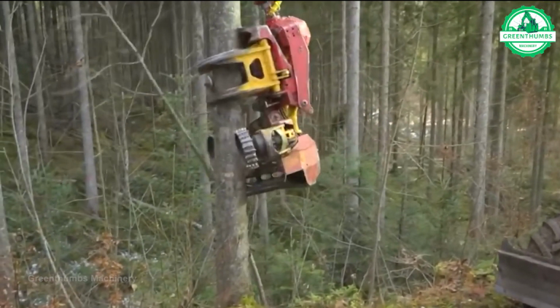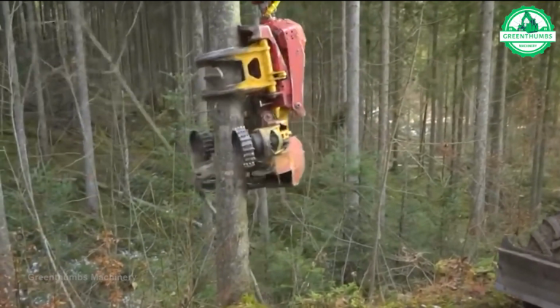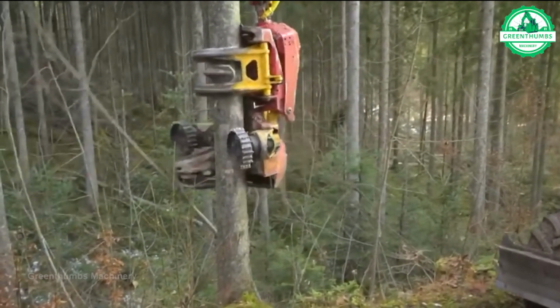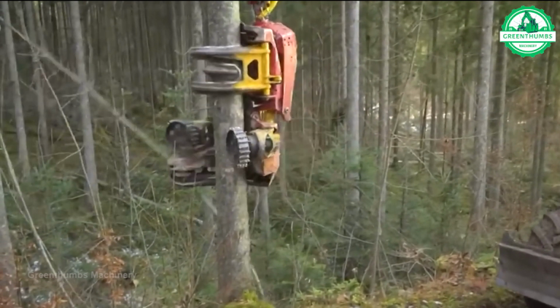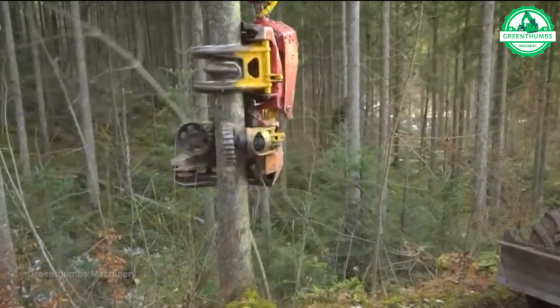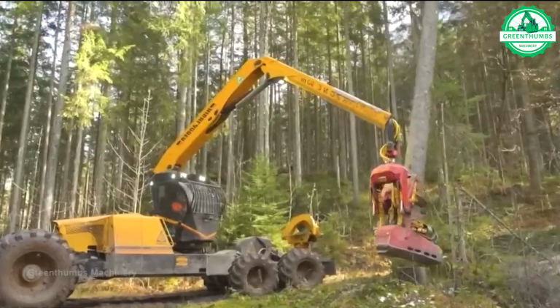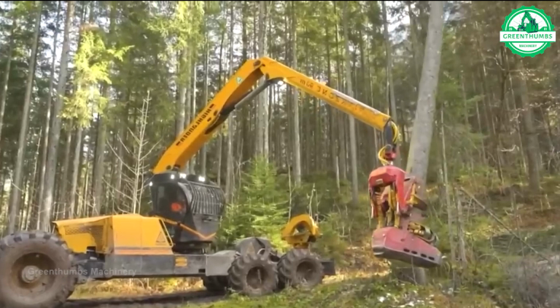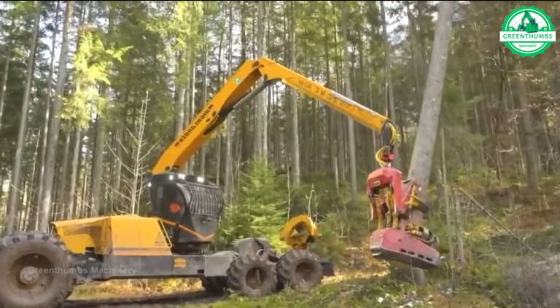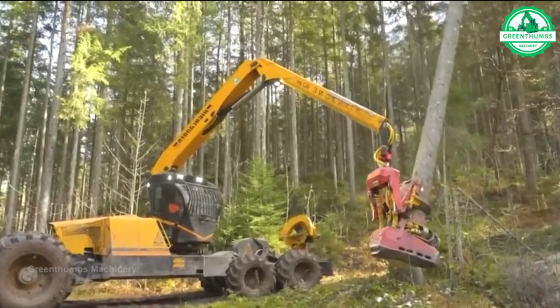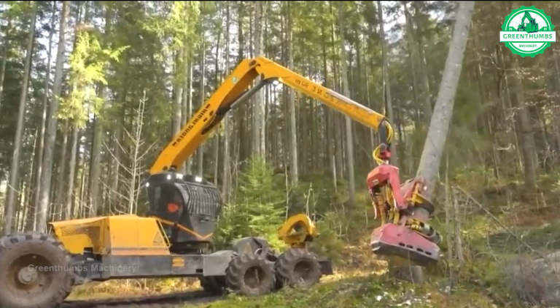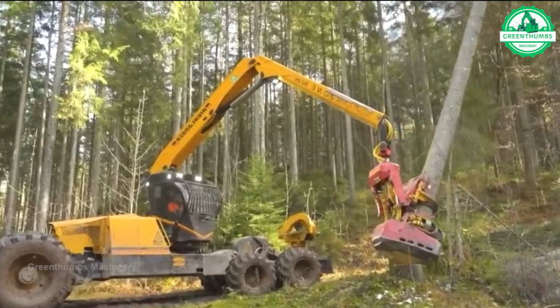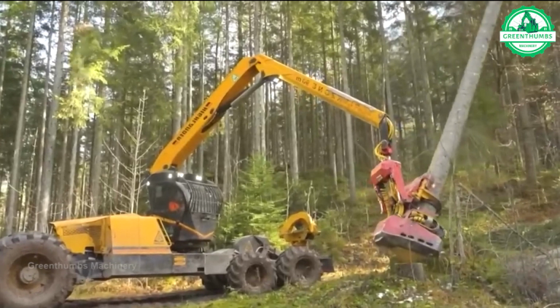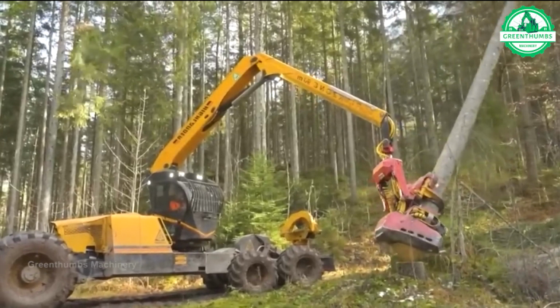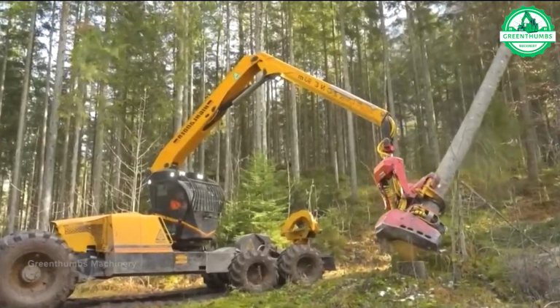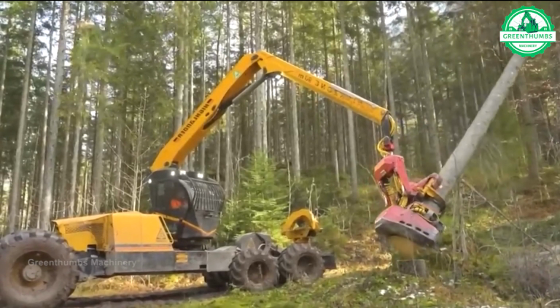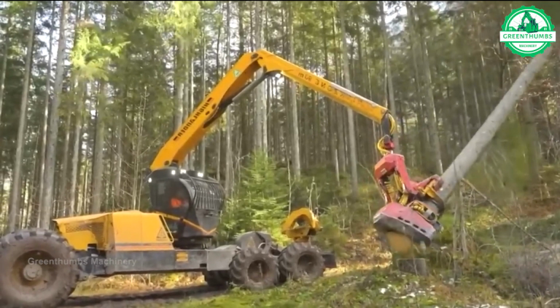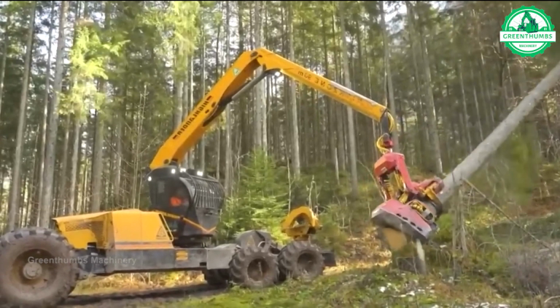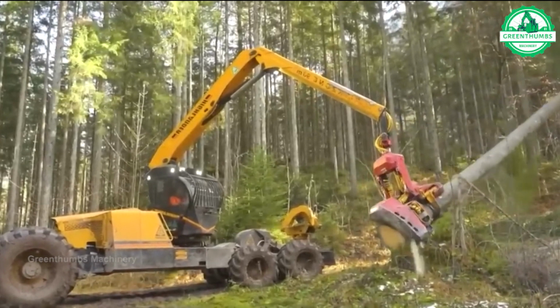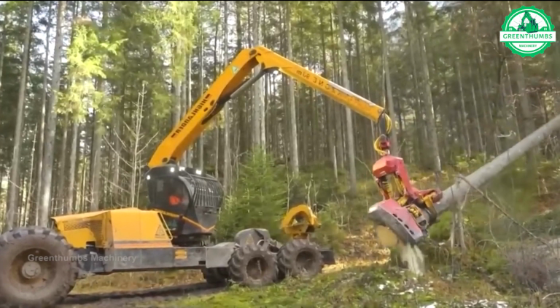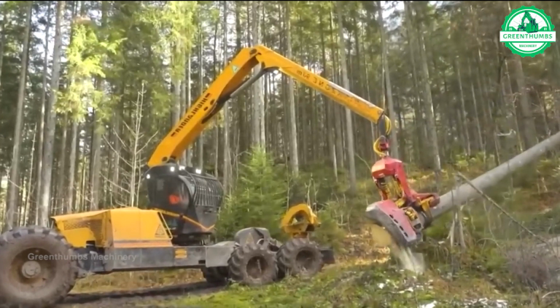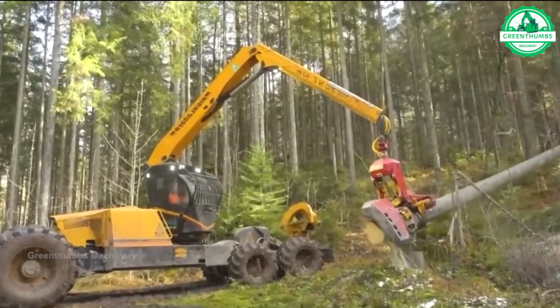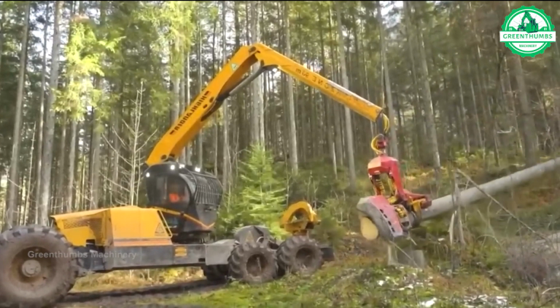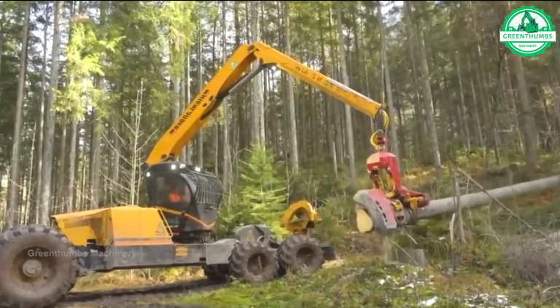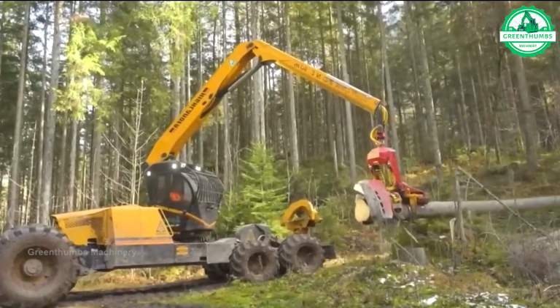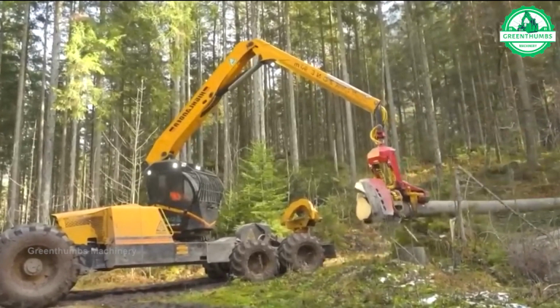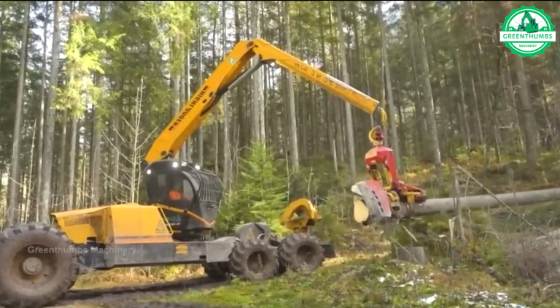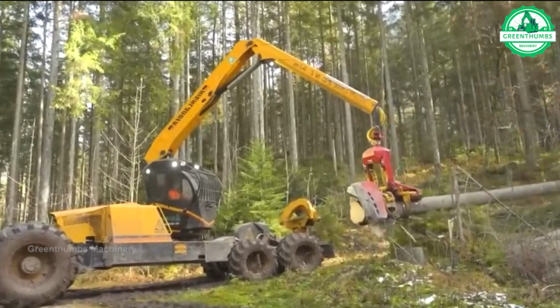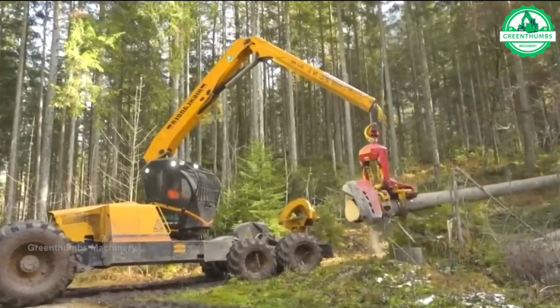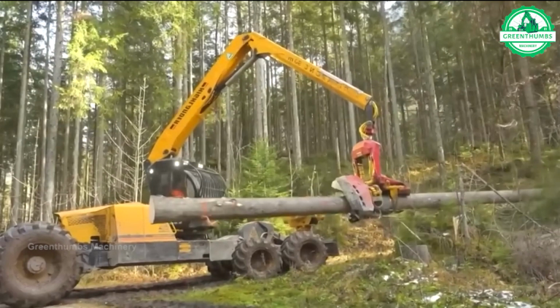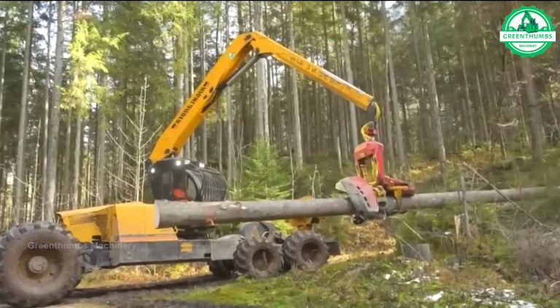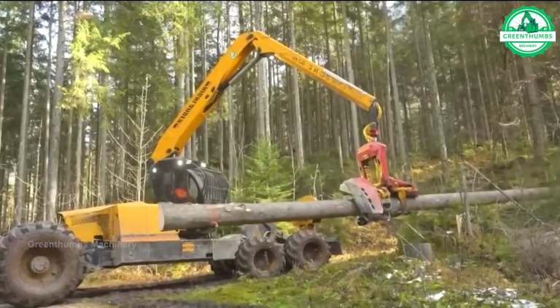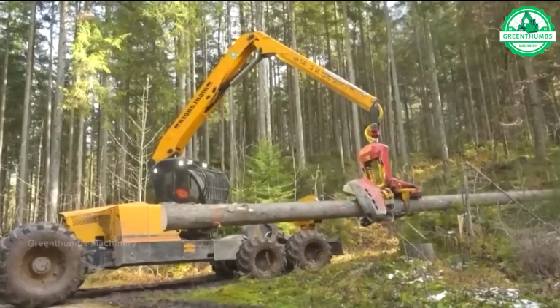A wood cutting machine is a tool used to cut wood into desired shapes and sizes.